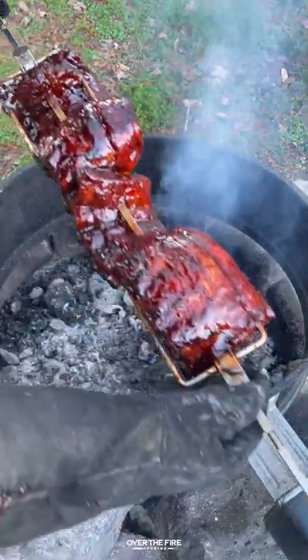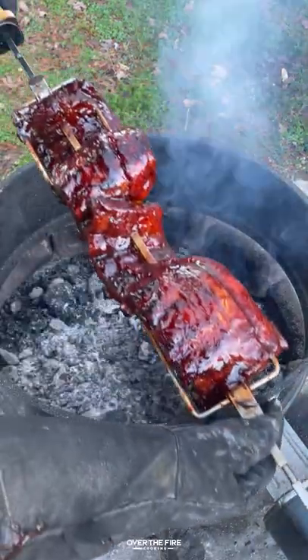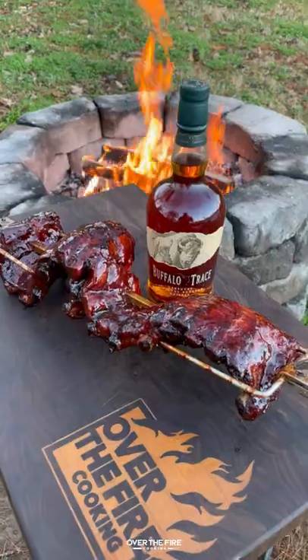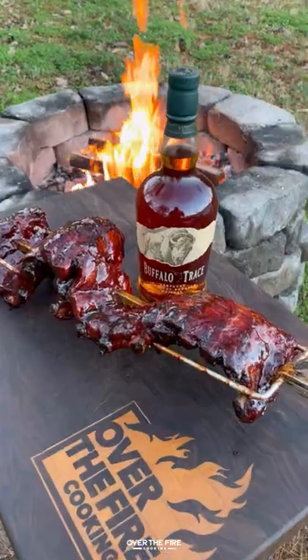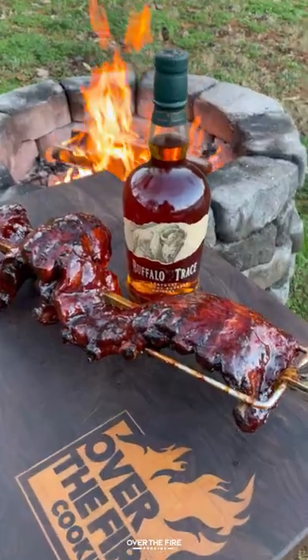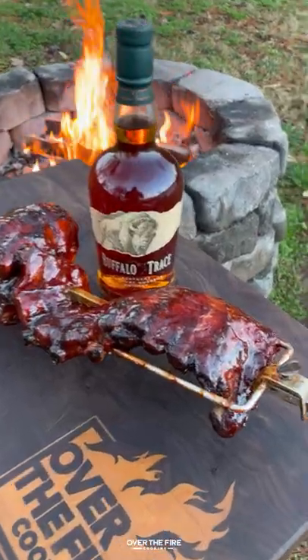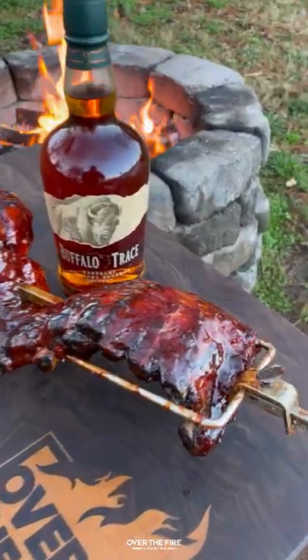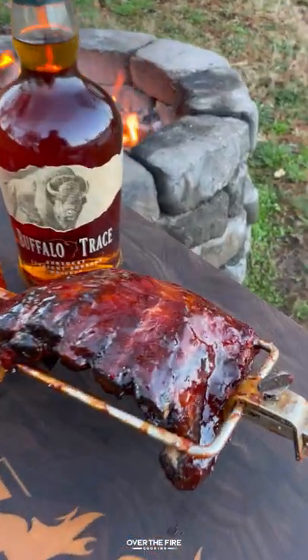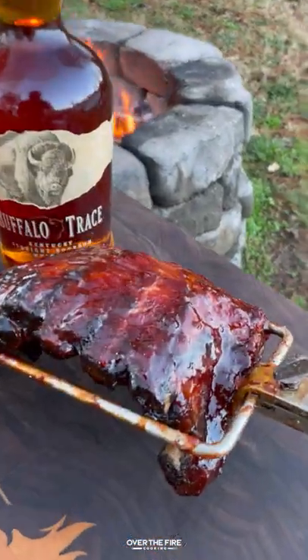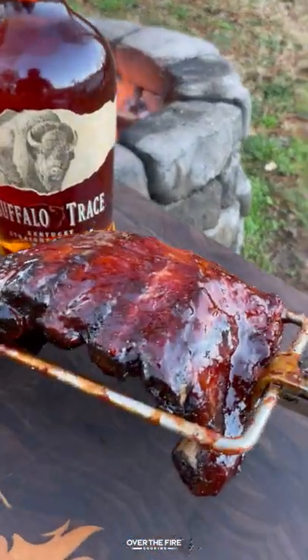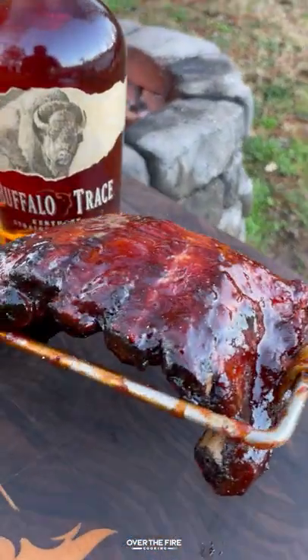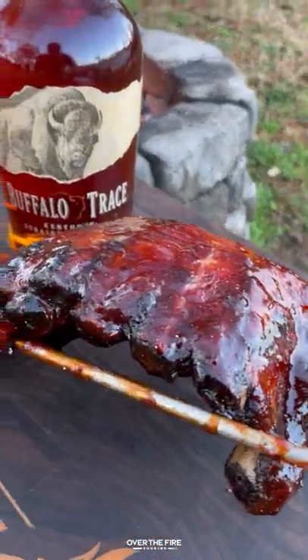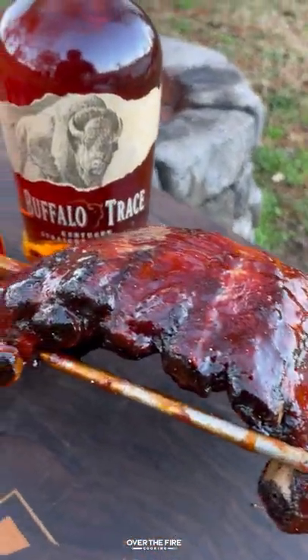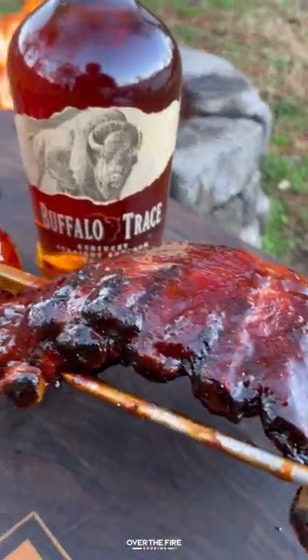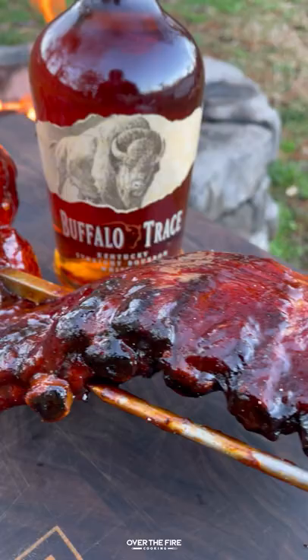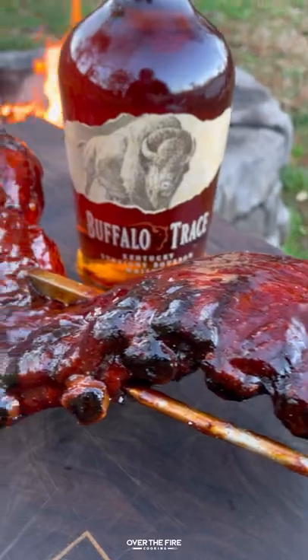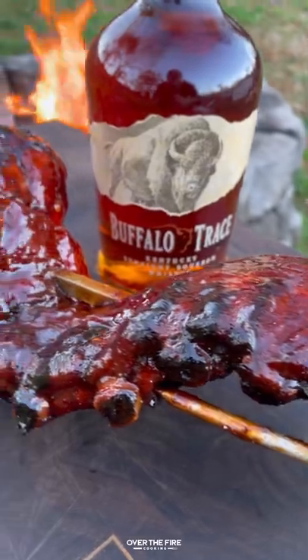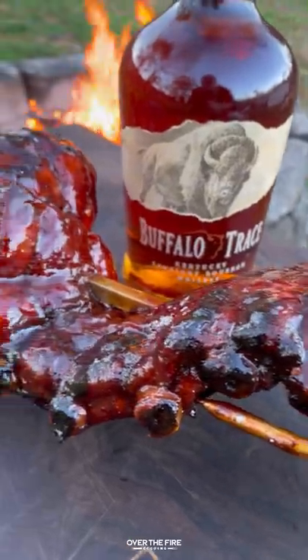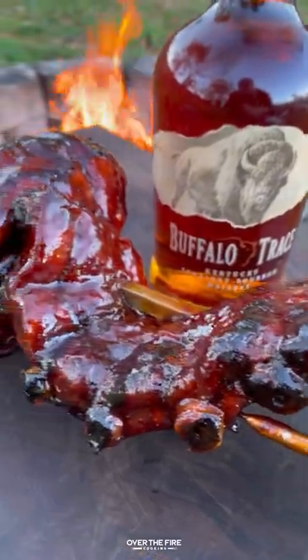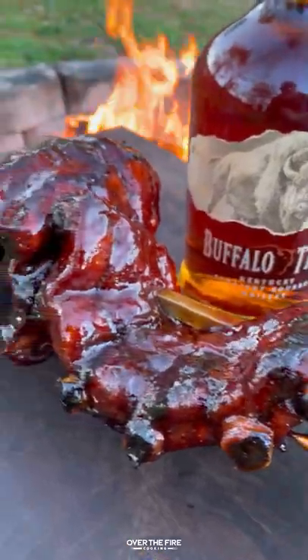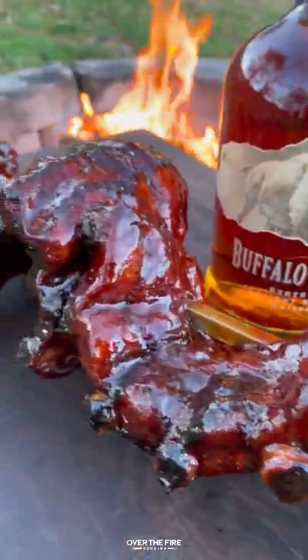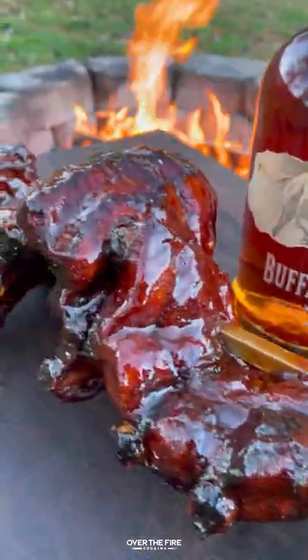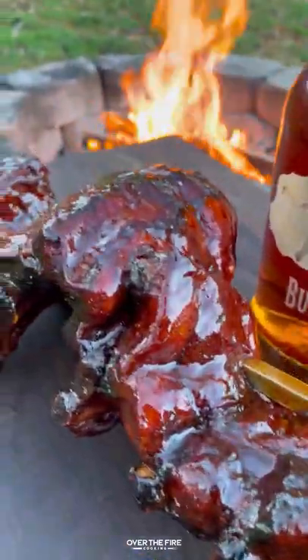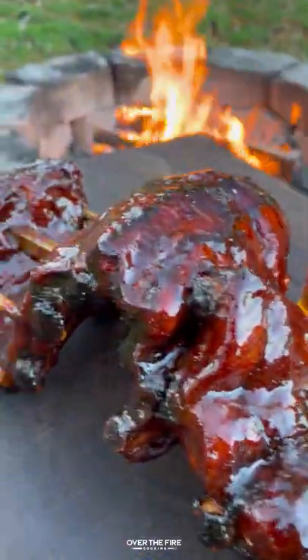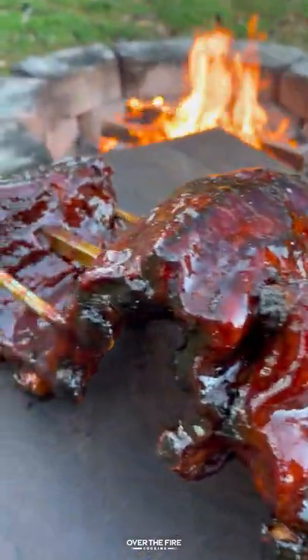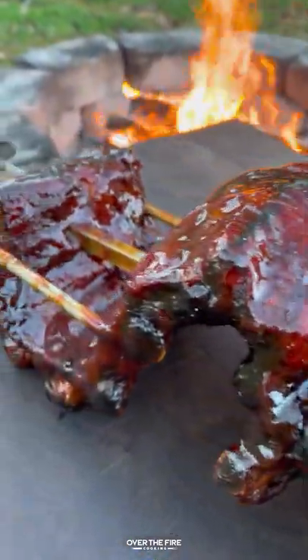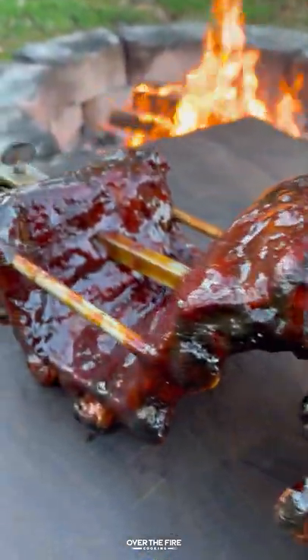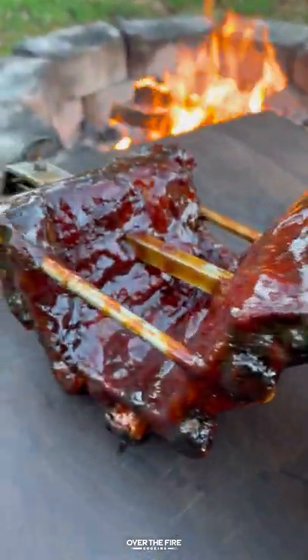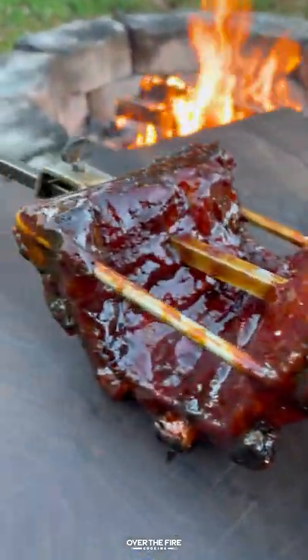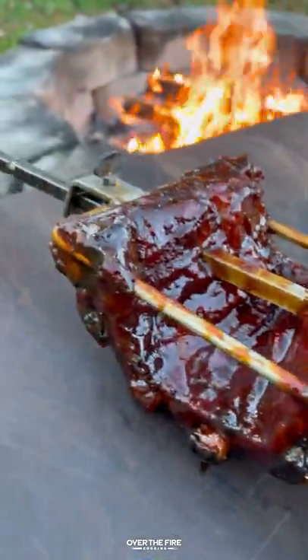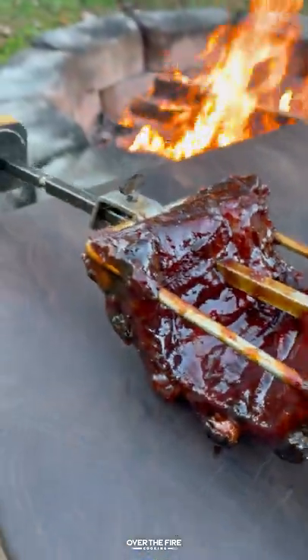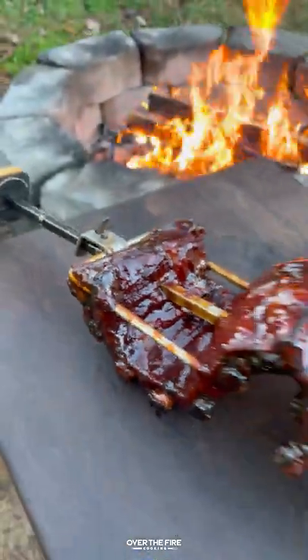that meat has pulled away from that bone. I'm going to pull them off, let them rest, and we're going to slice into them.